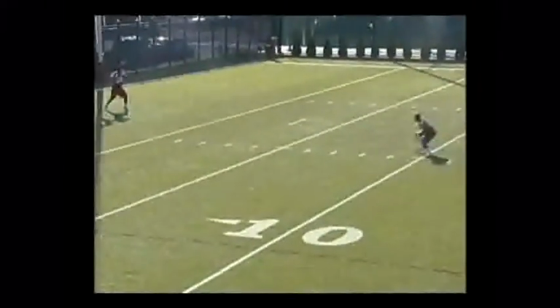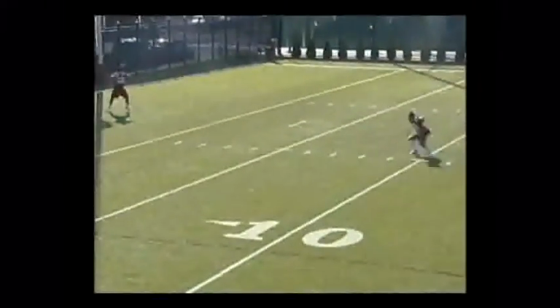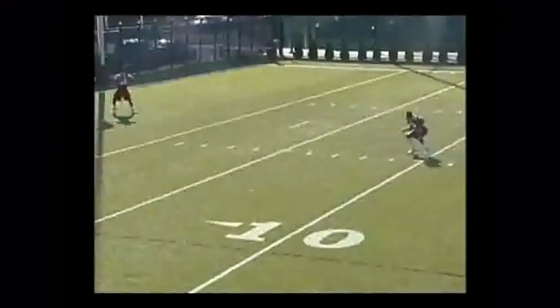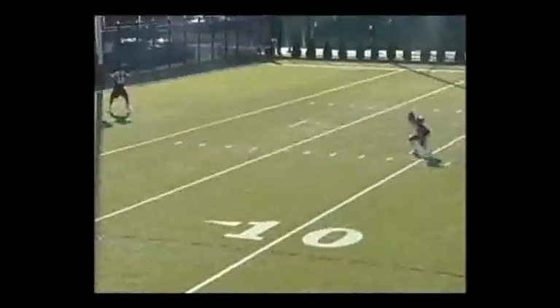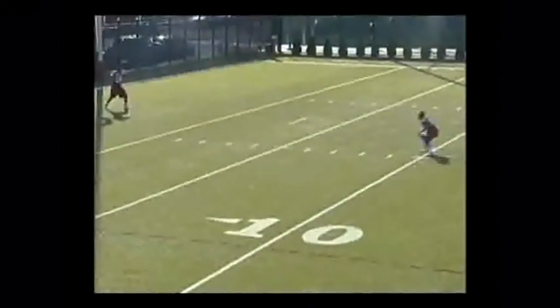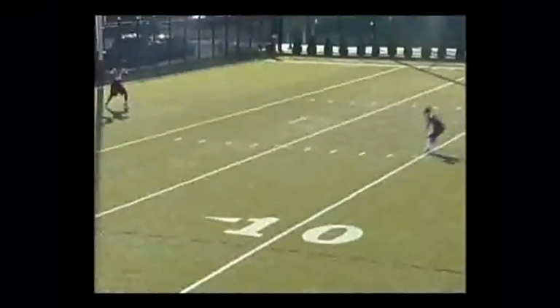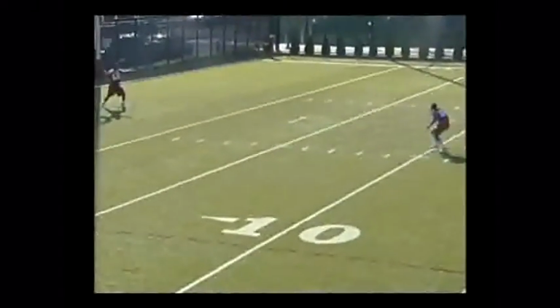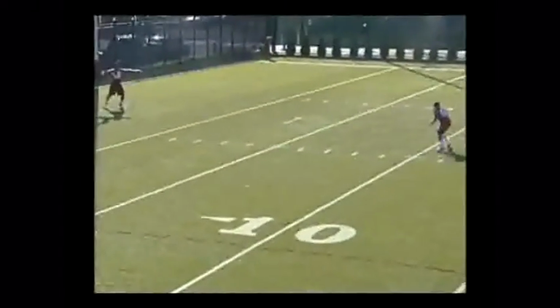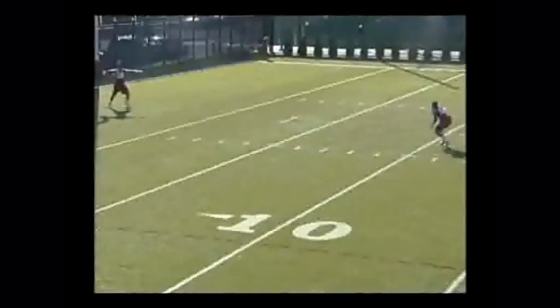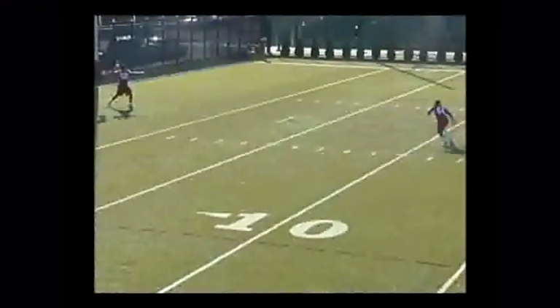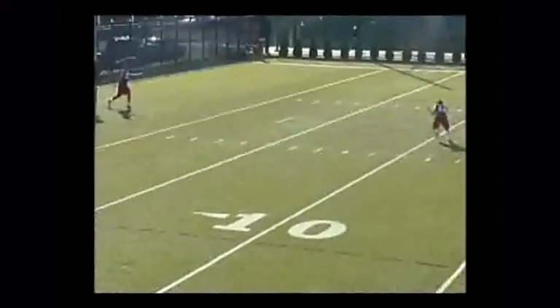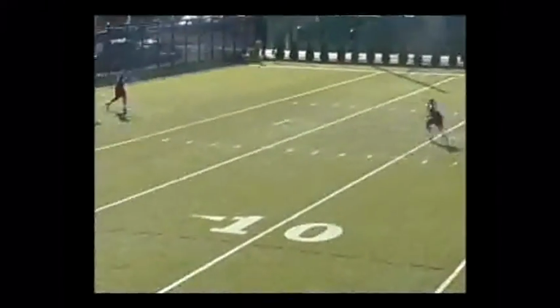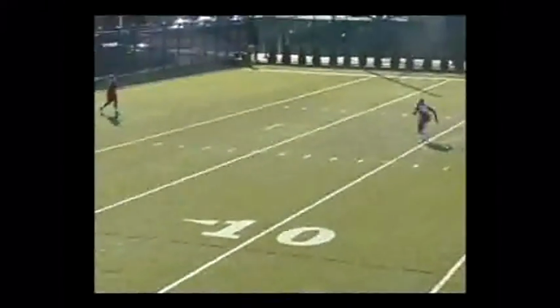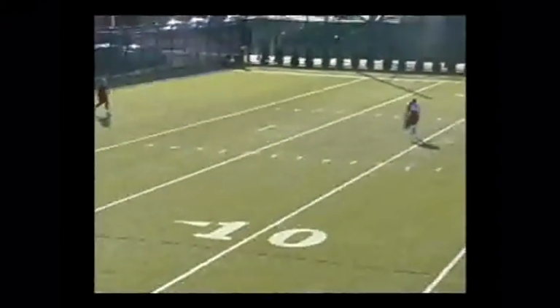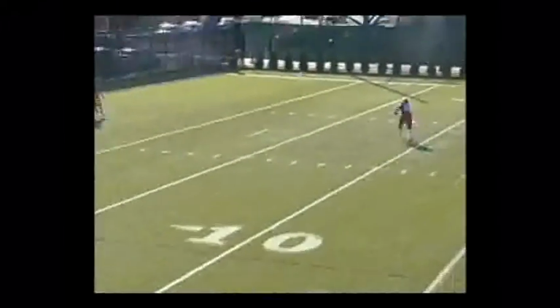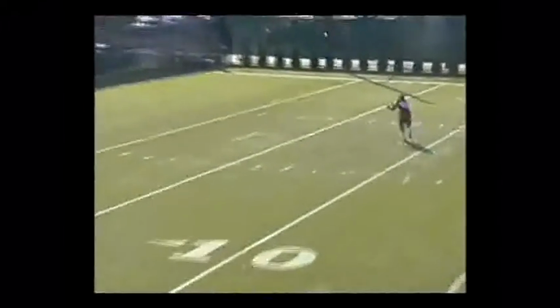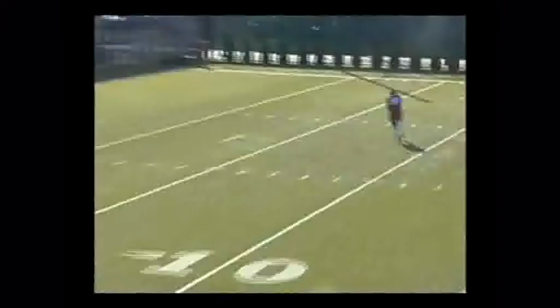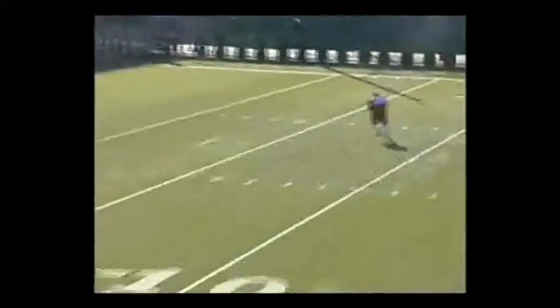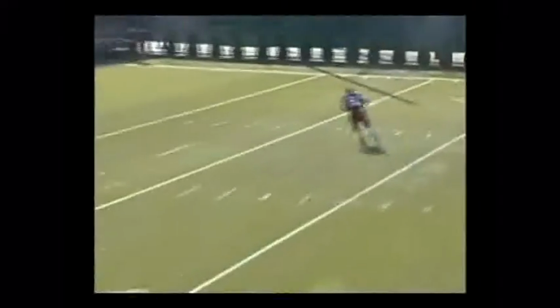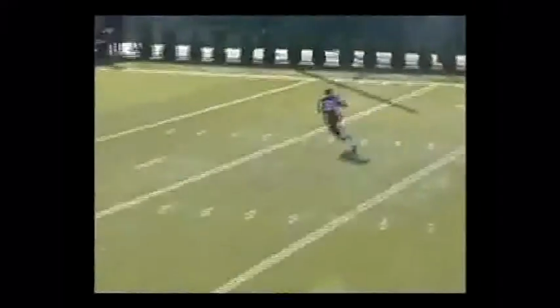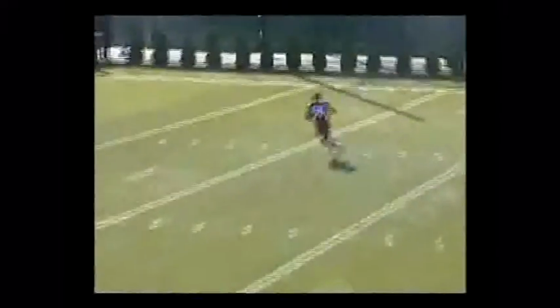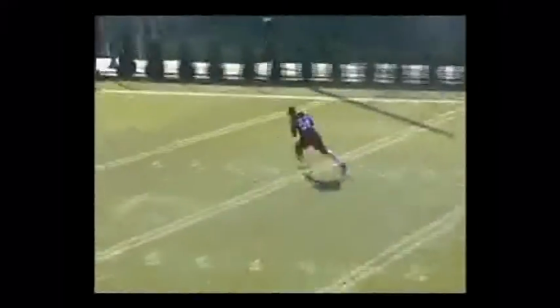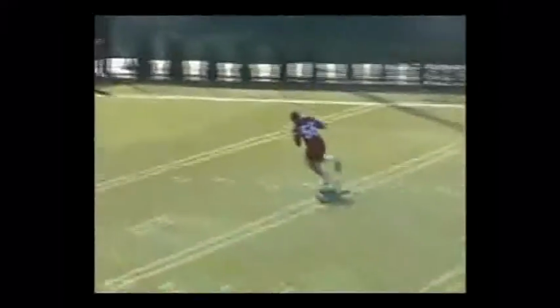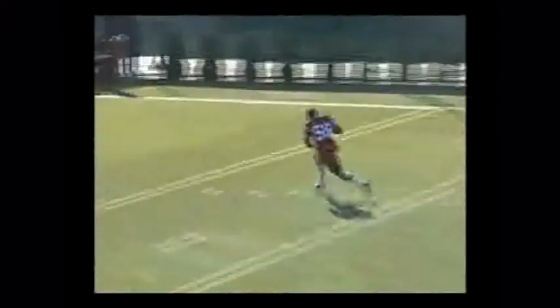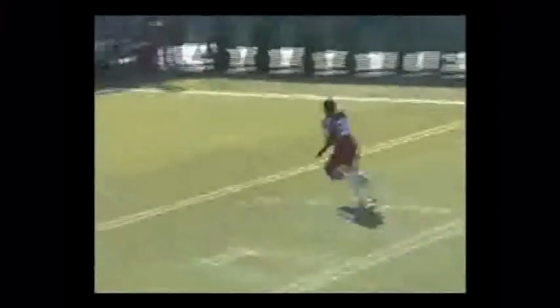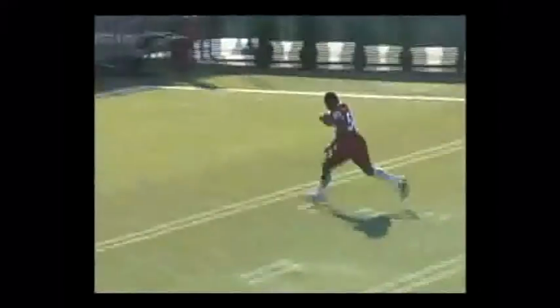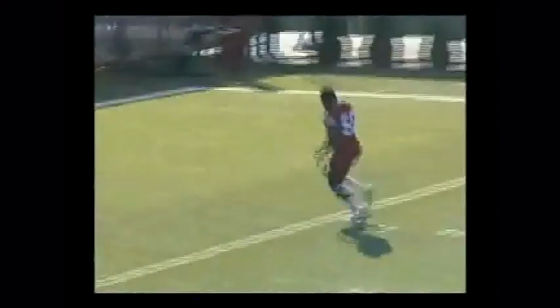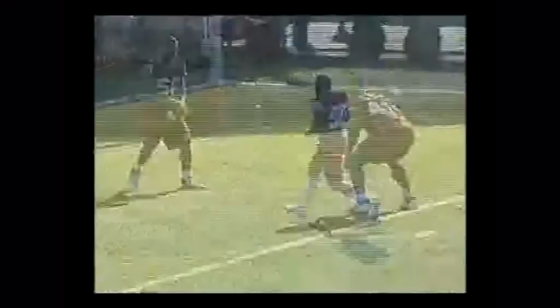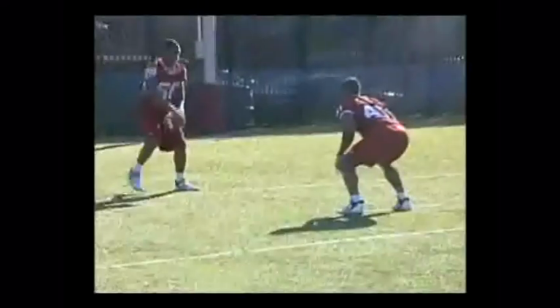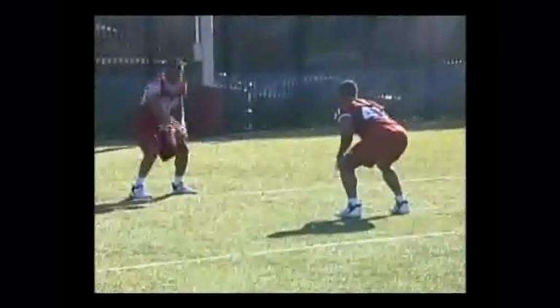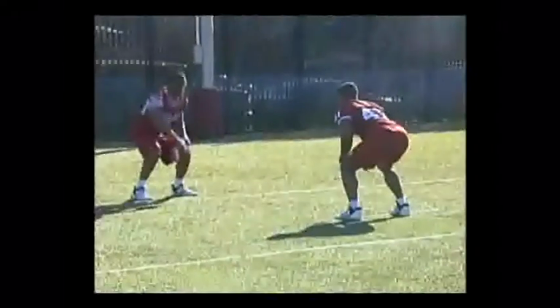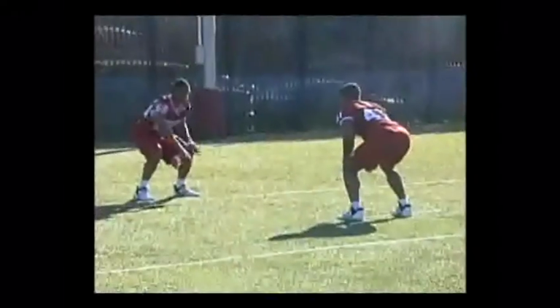It is important that we make positive steps, gaining ground when we break, to eliminate yards after the catch.